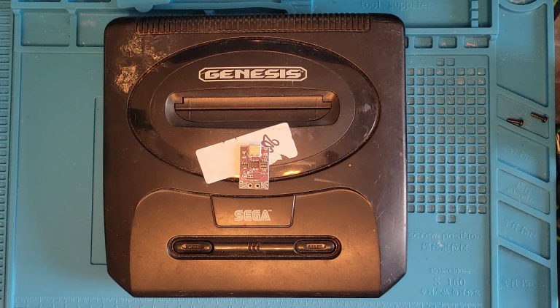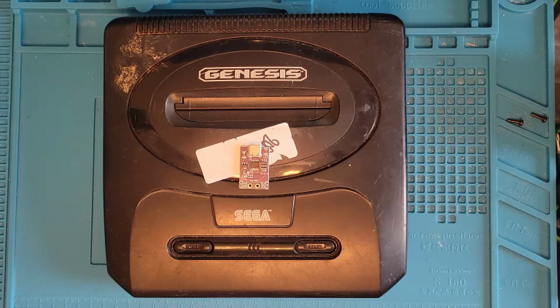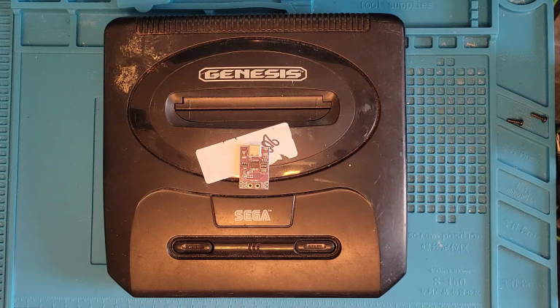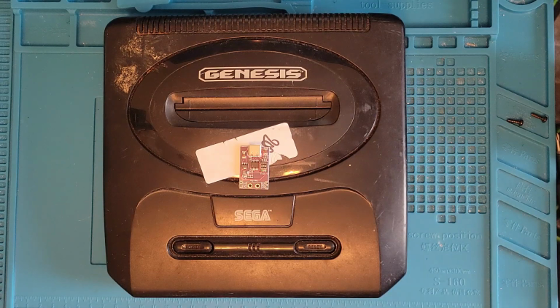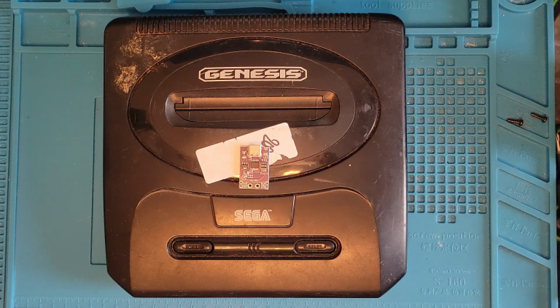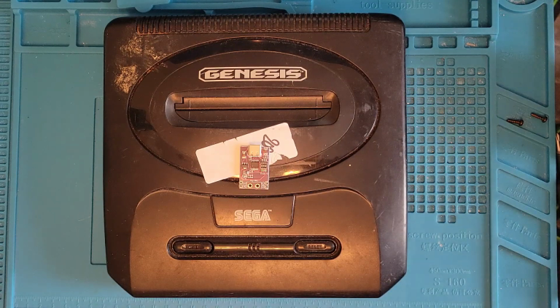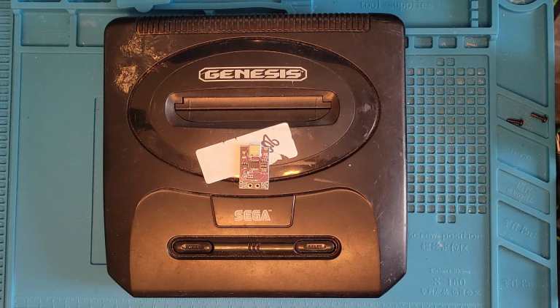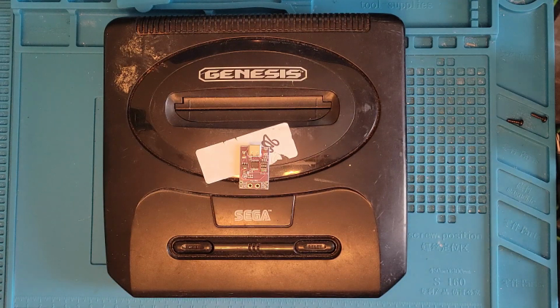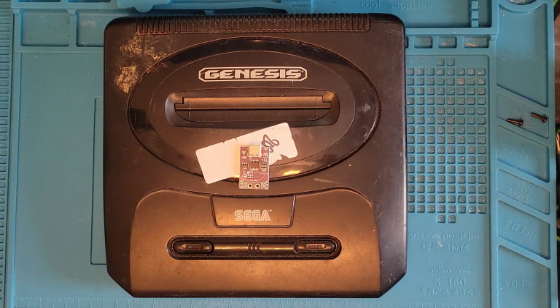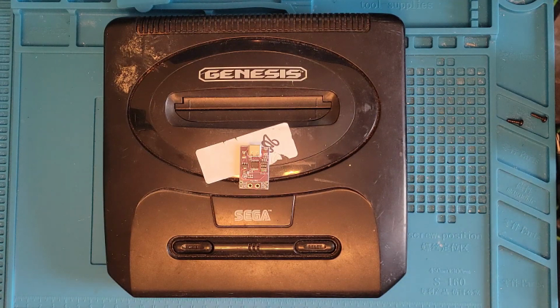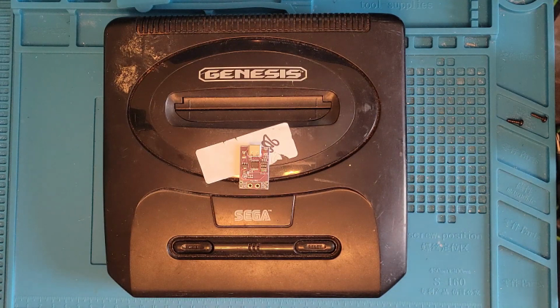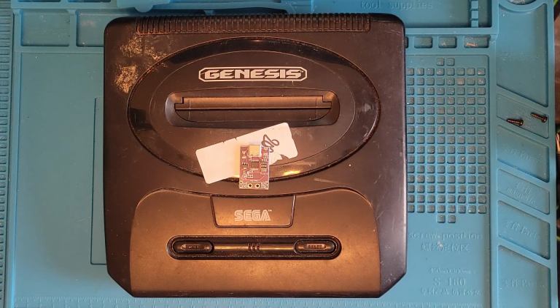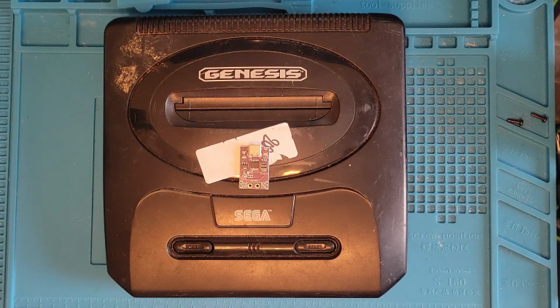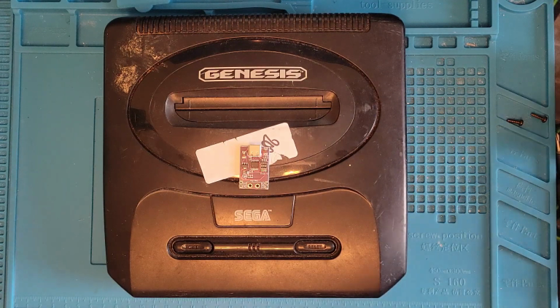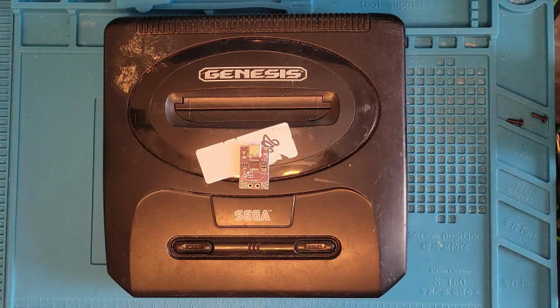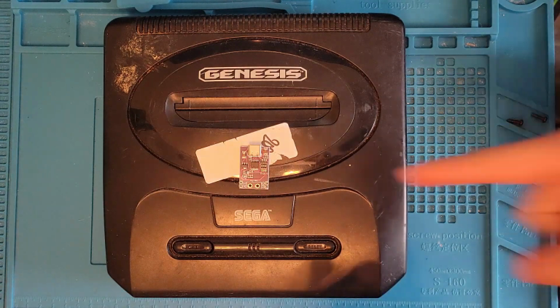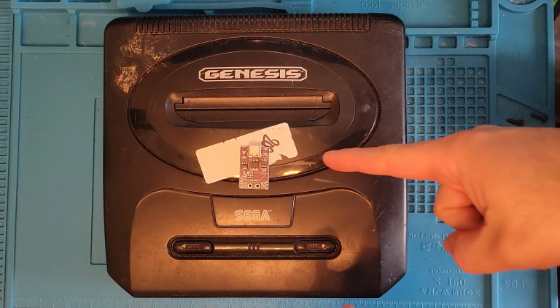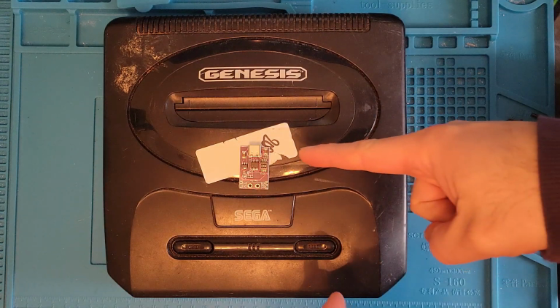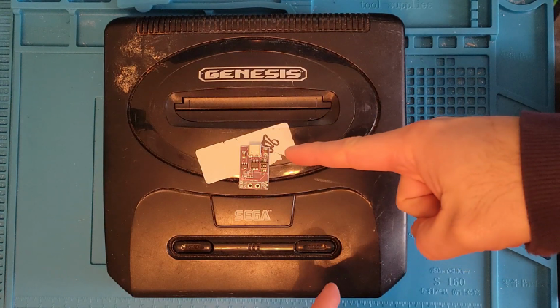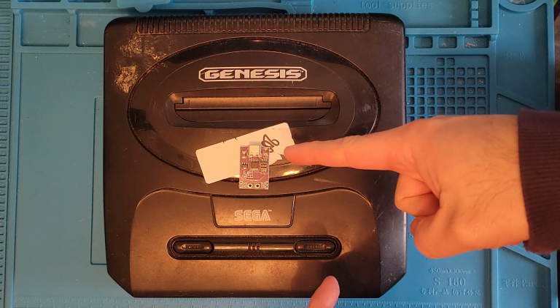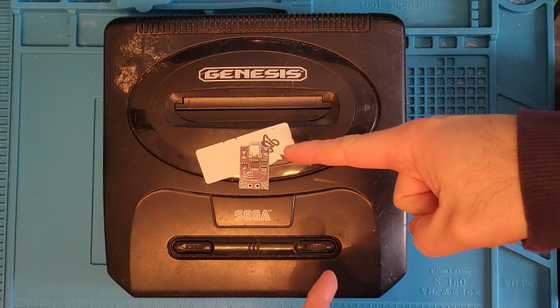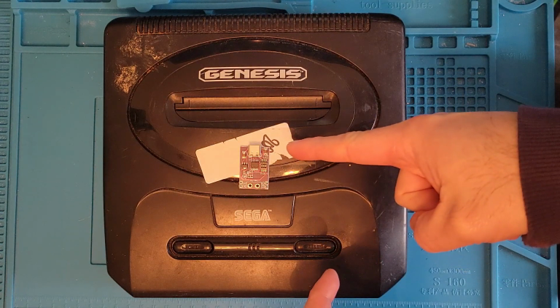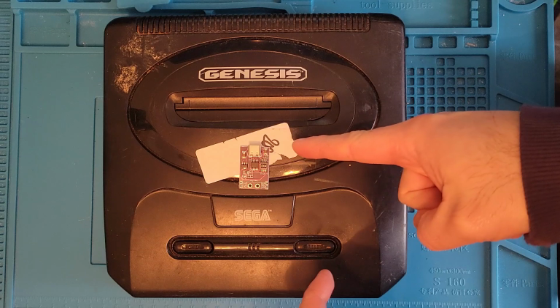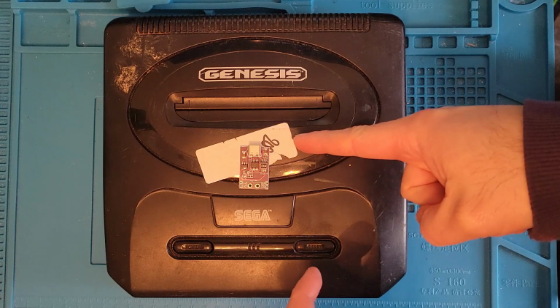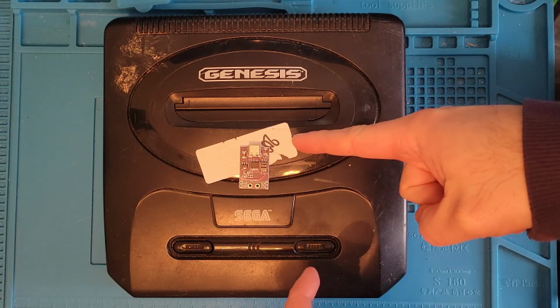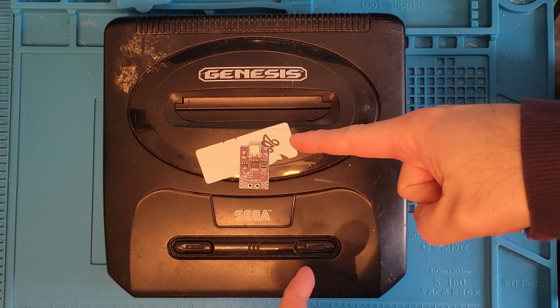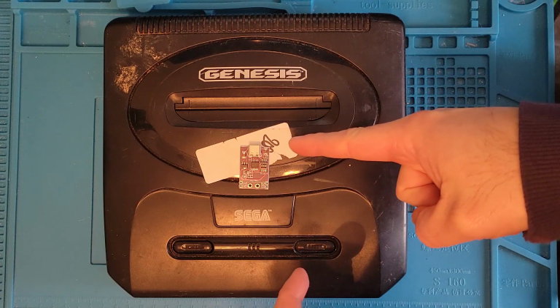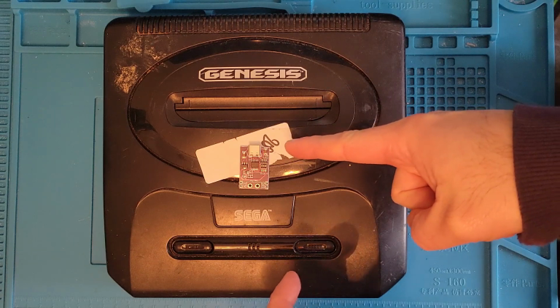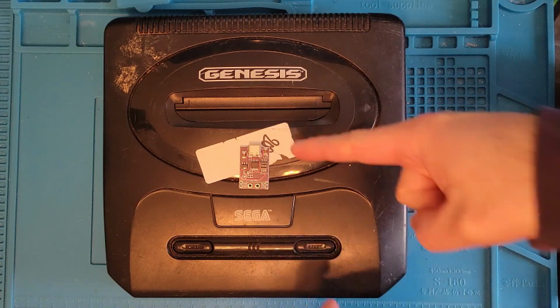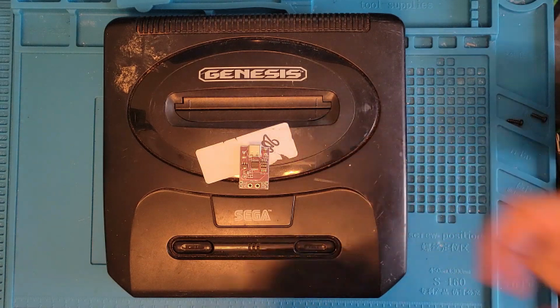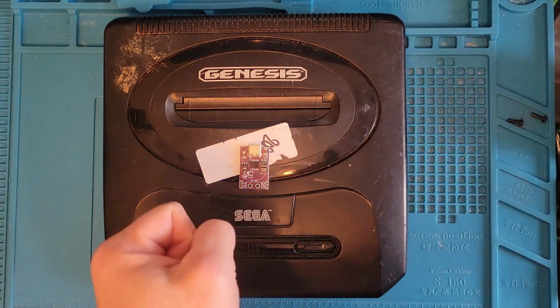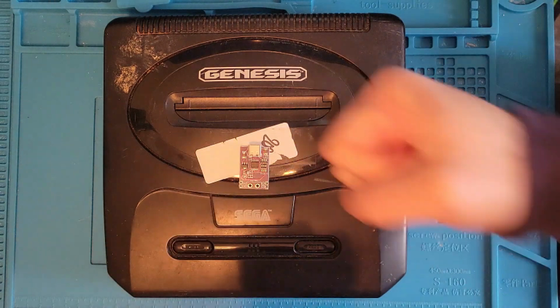Hi, this is Nick, Wolfman Repairs, and today we're going to USB-C modify this Sega Genesis Model 2.